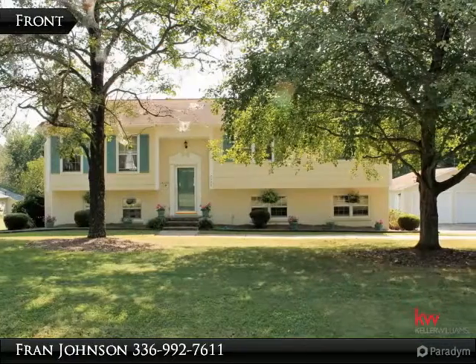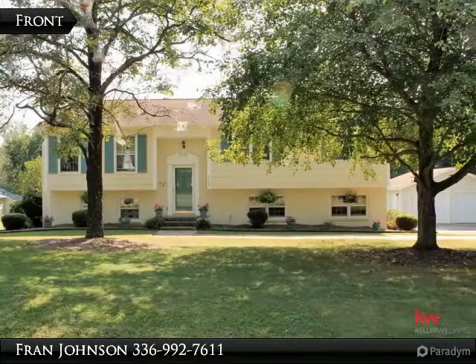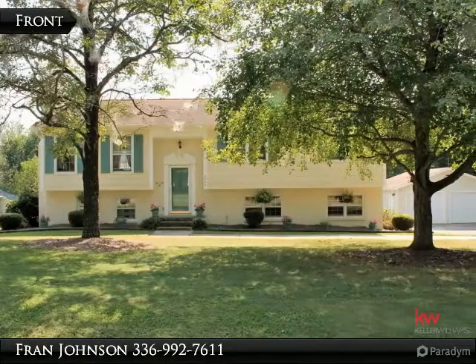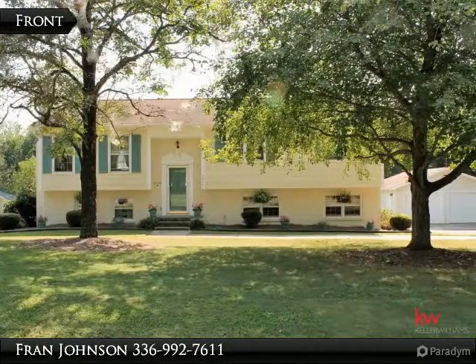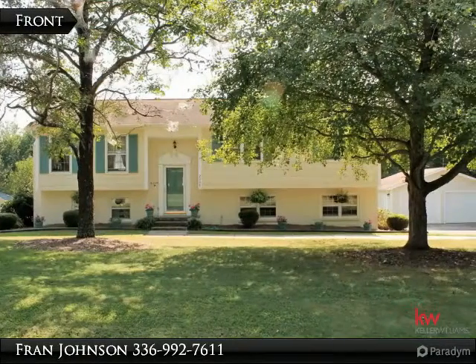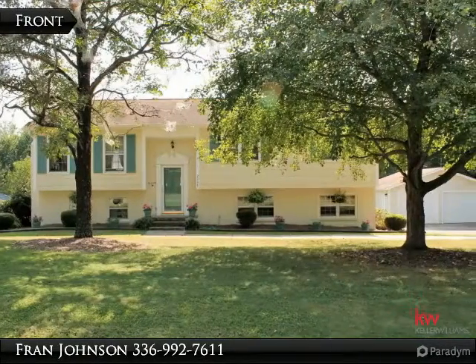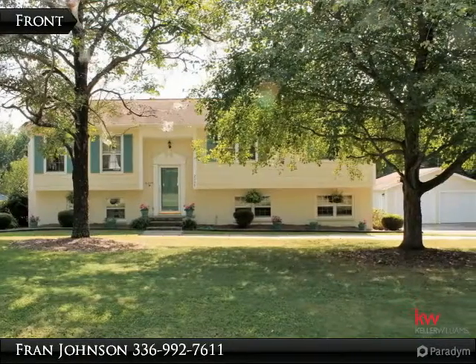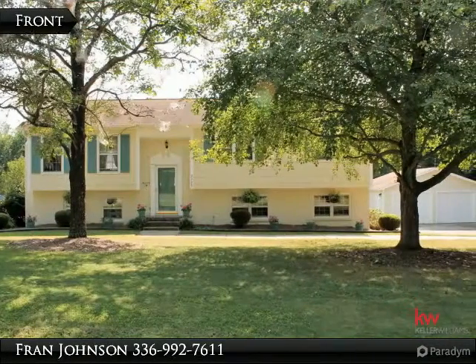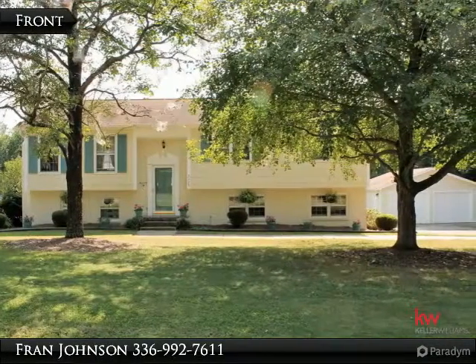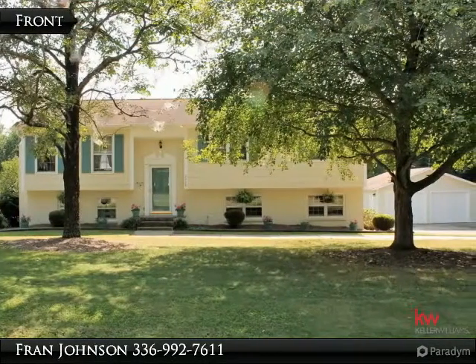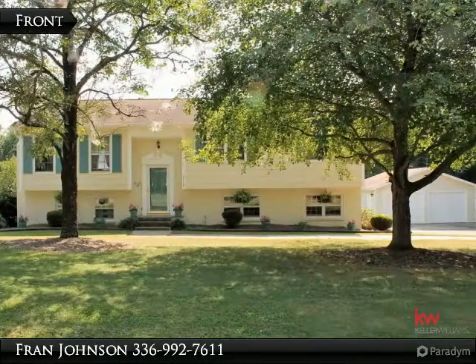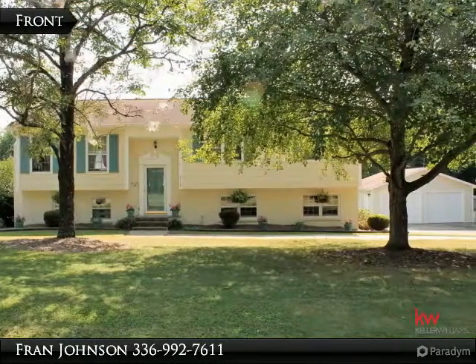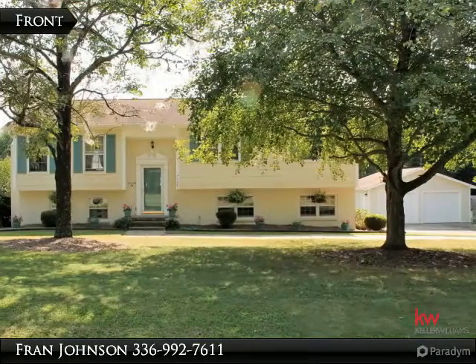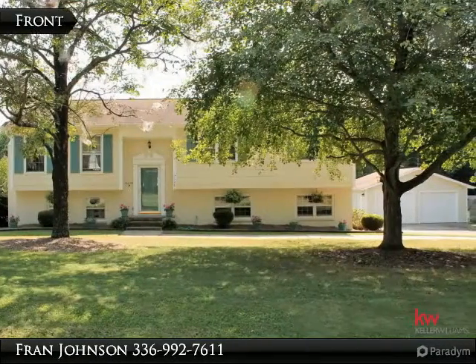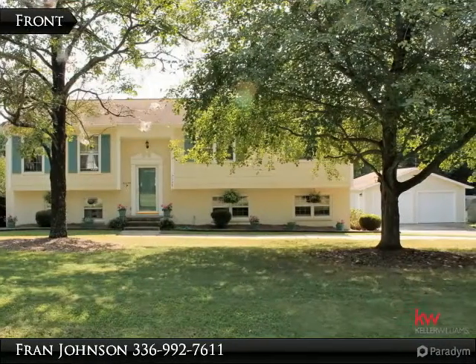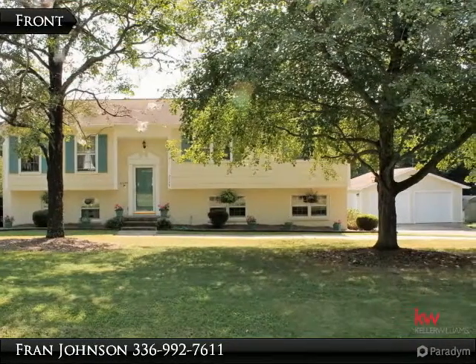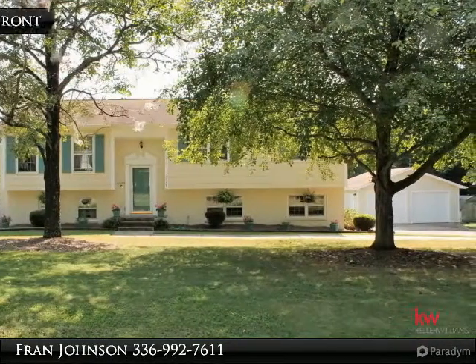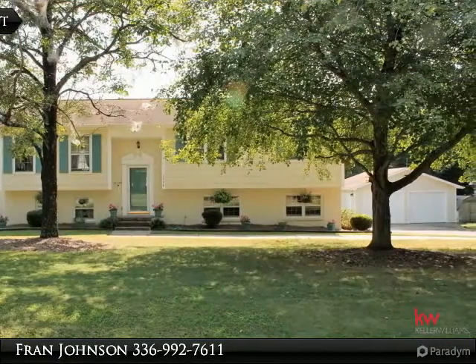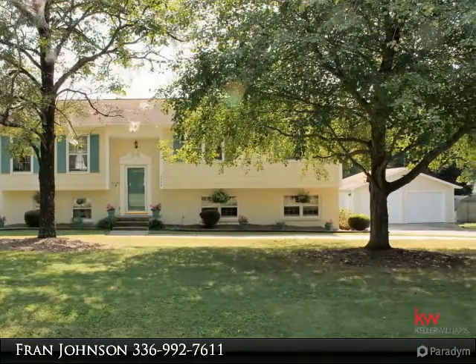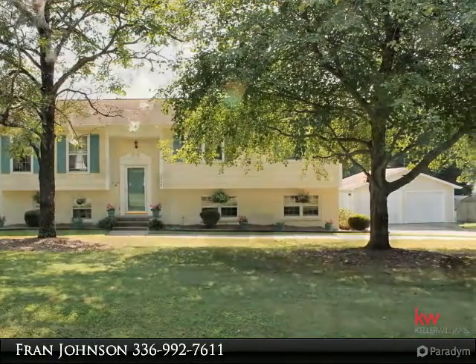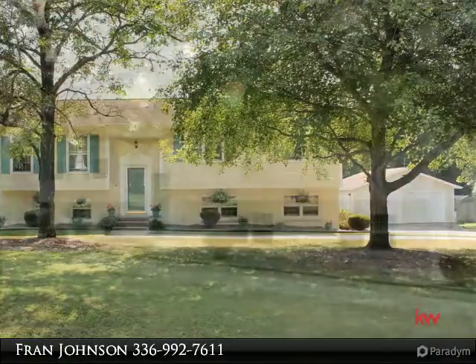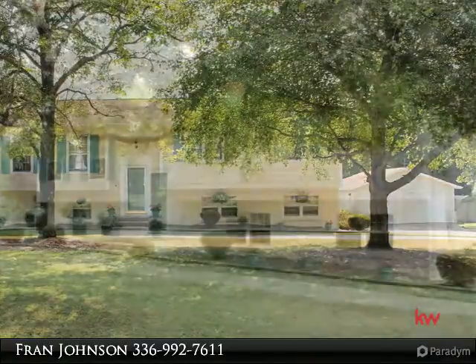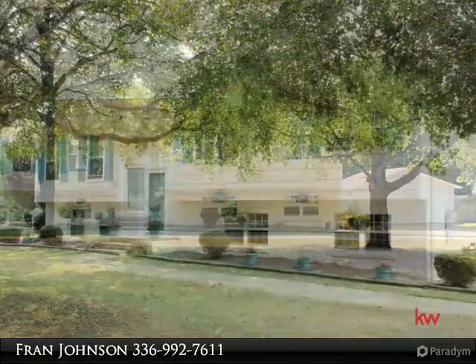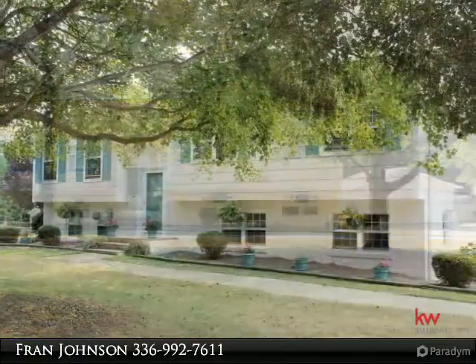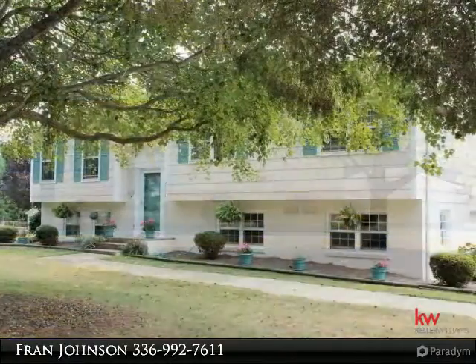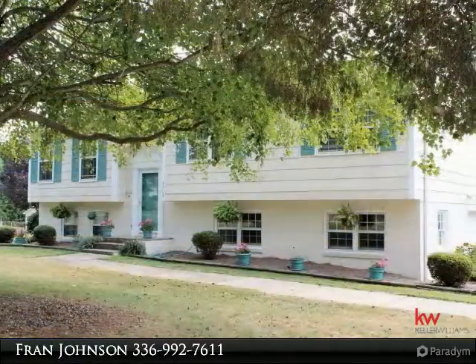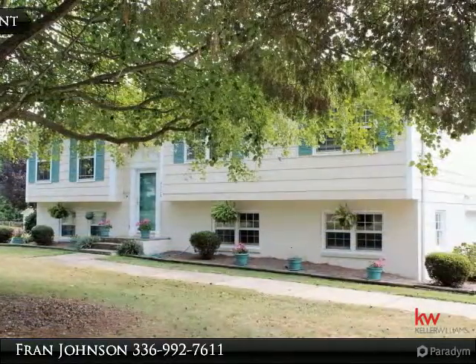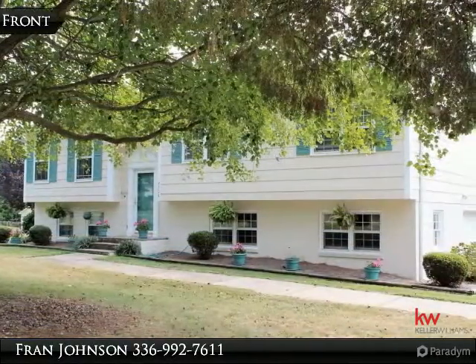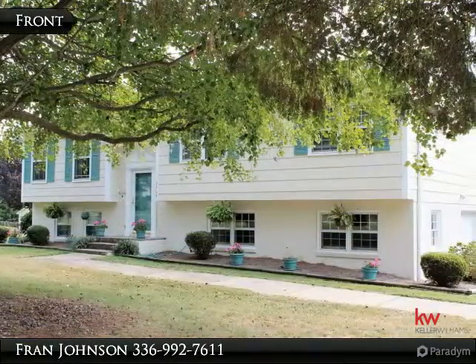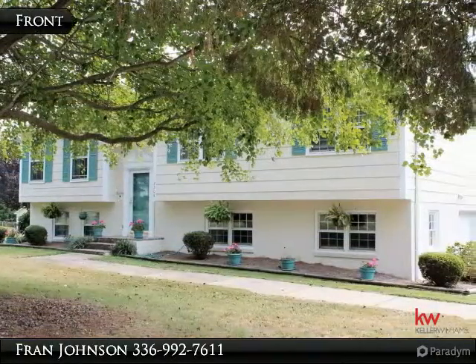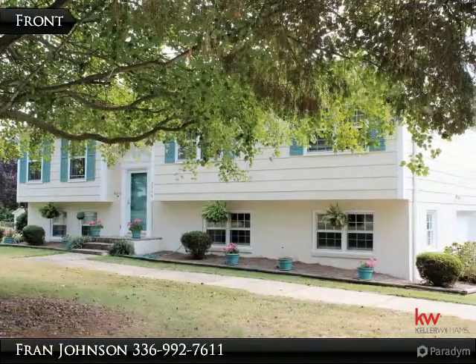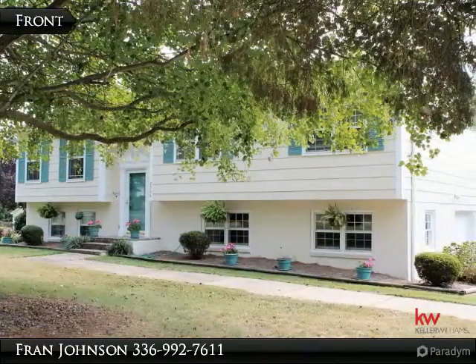Welcome to 2308 Pebble Creek Road in Winston-Salem, front of home.